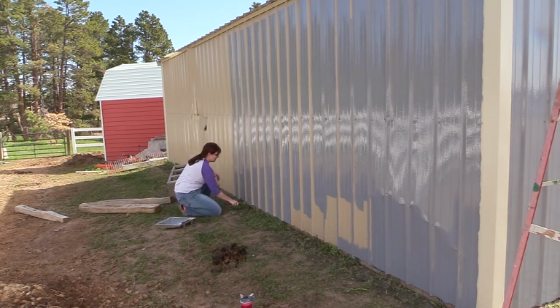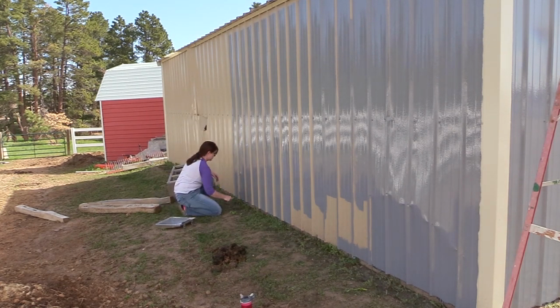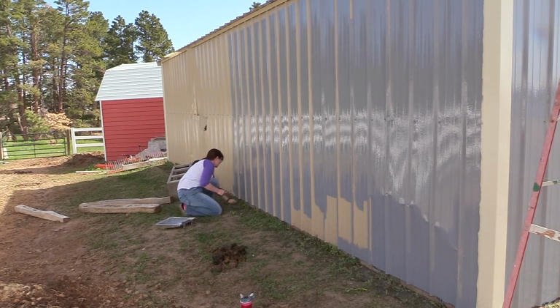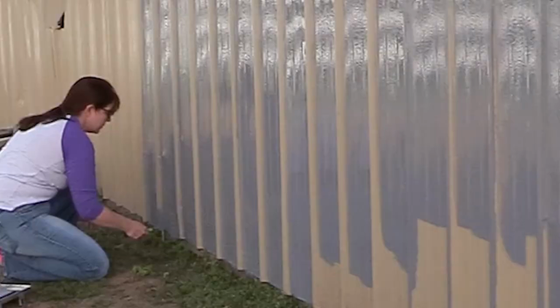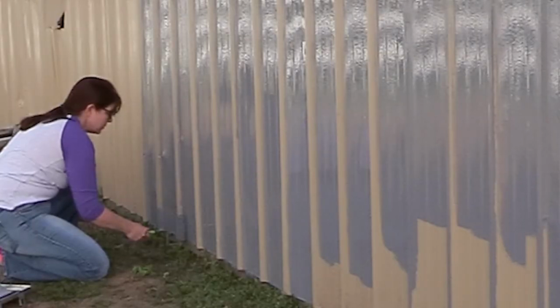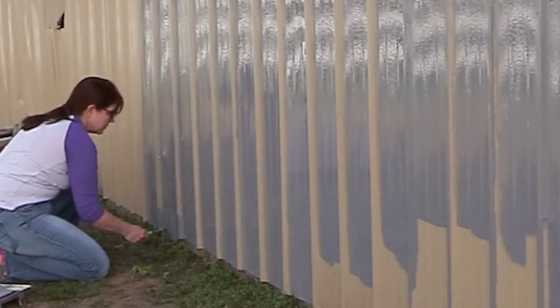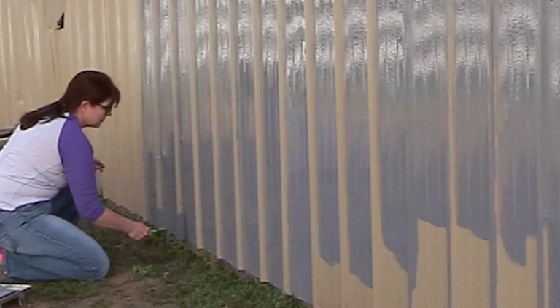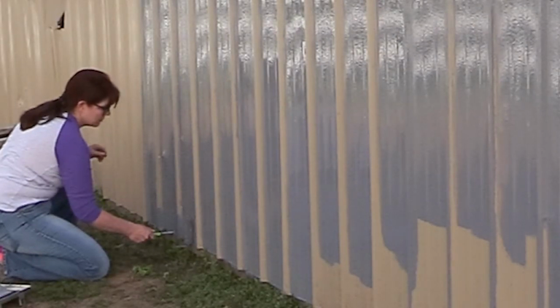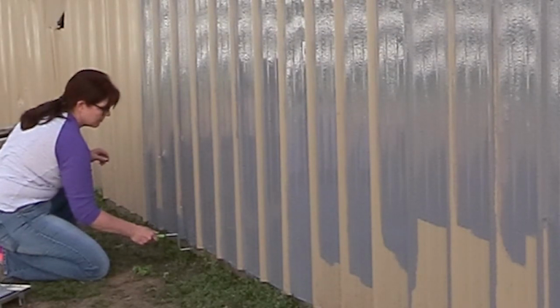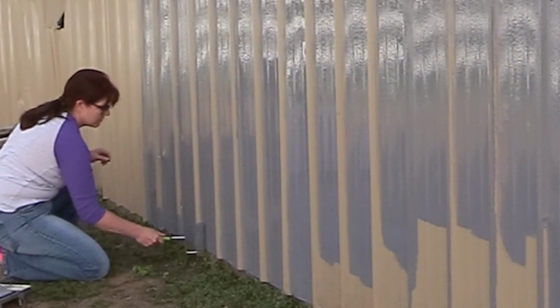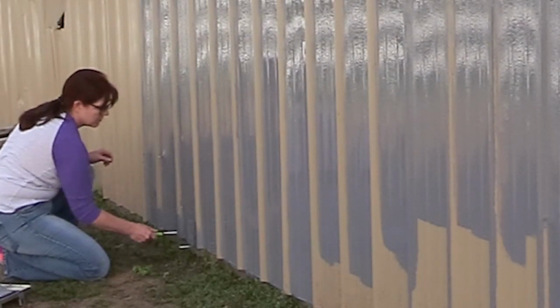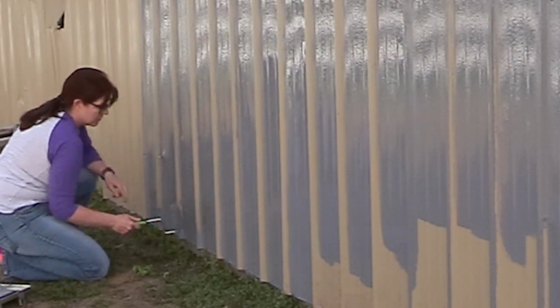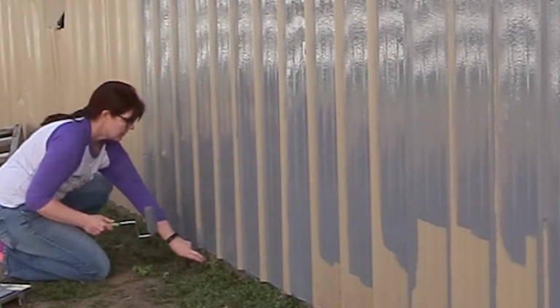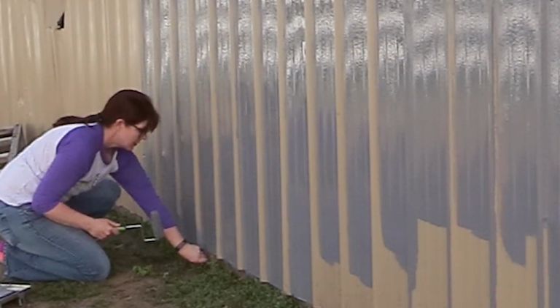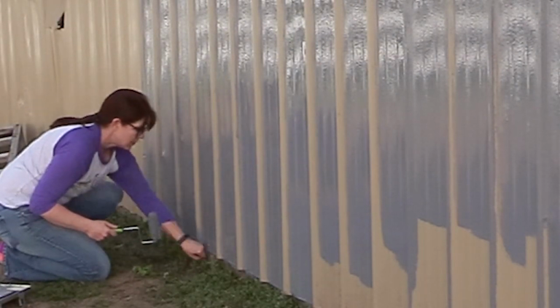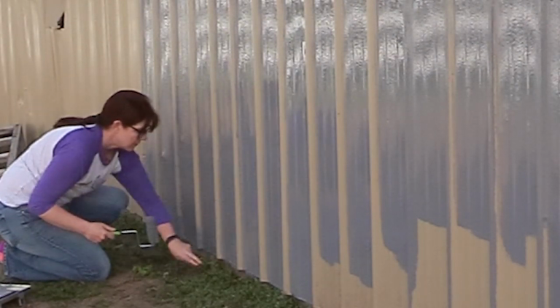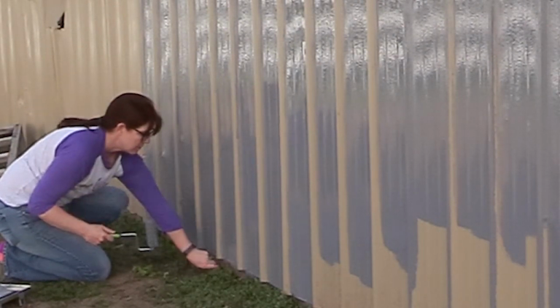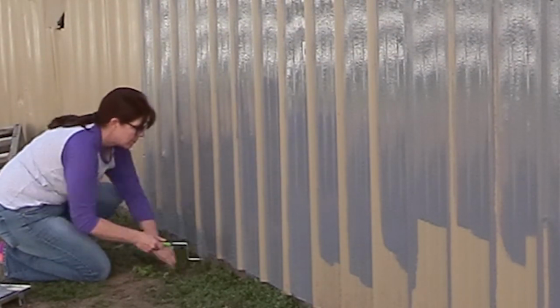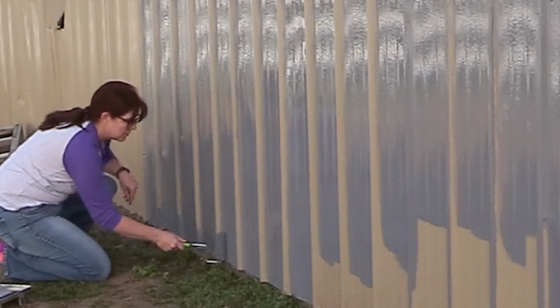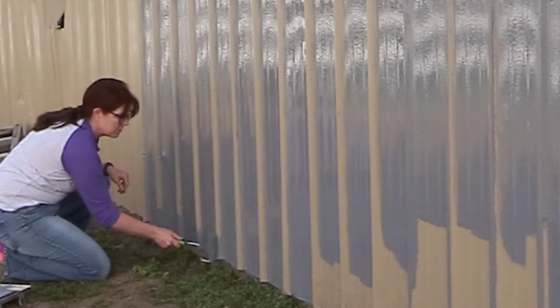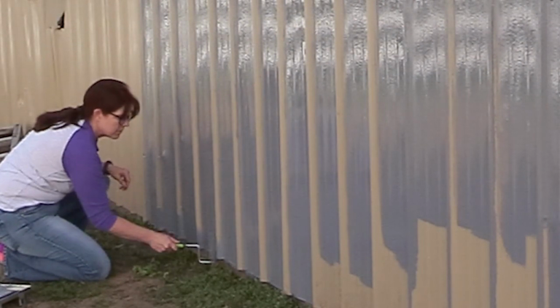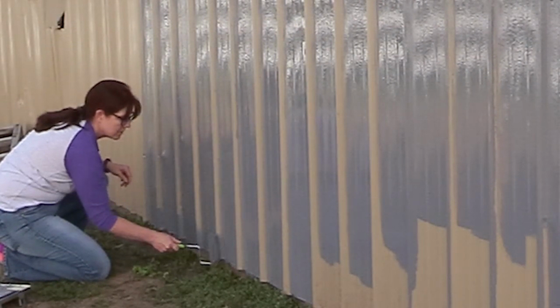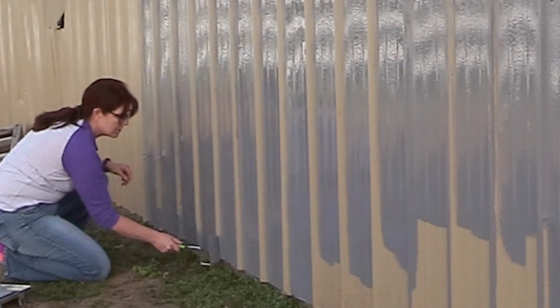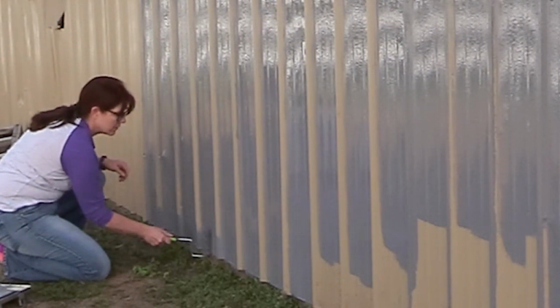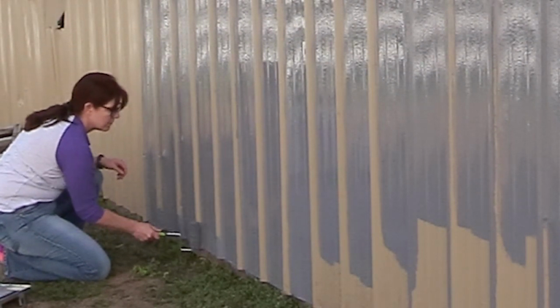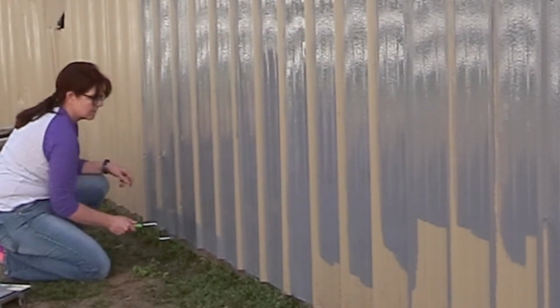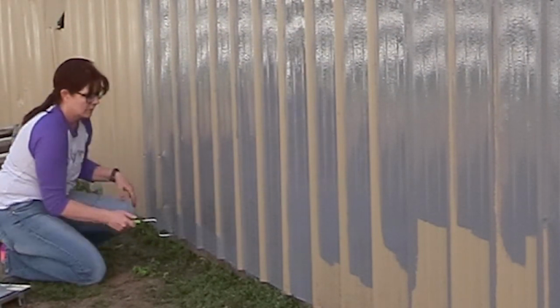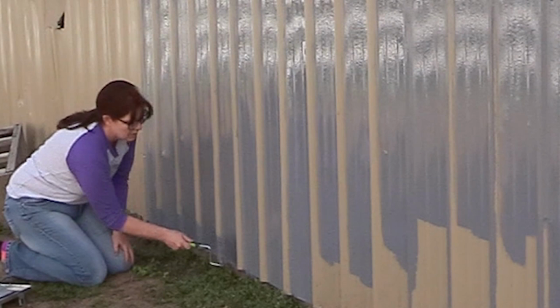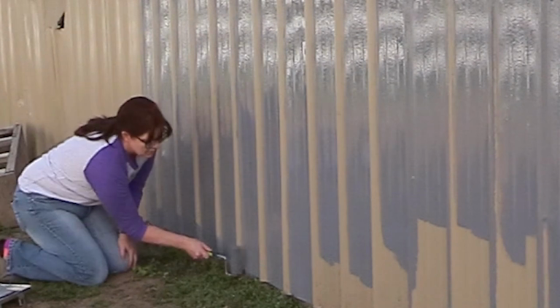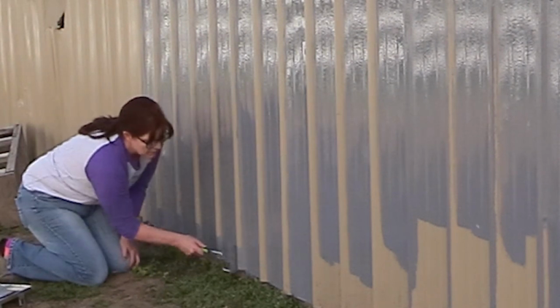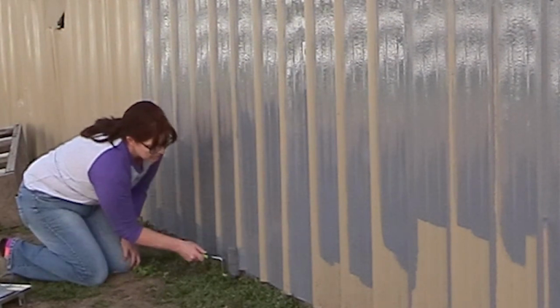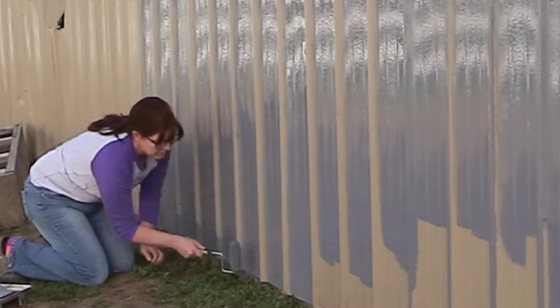When I got to the bottom edge, it was a little bit easier if I turned the paint roller on its side and just kind of ran it around the bottom of the barn.